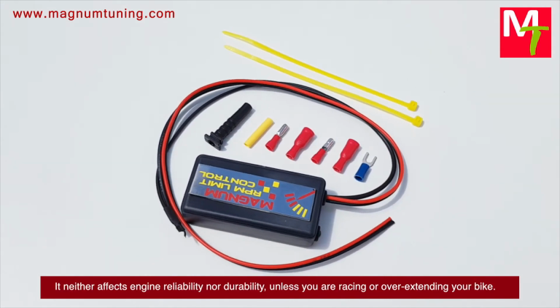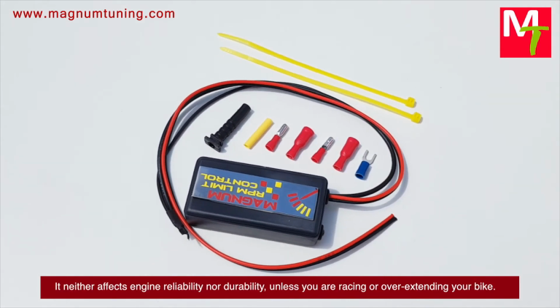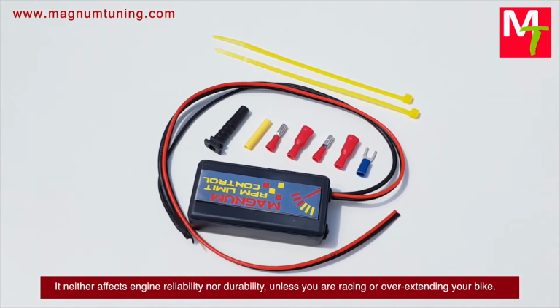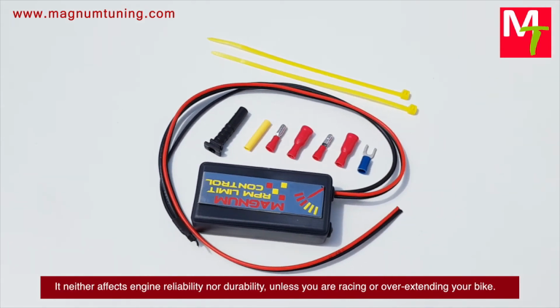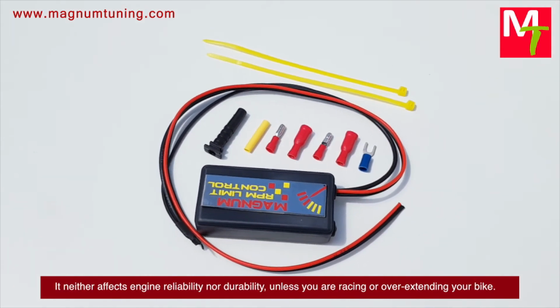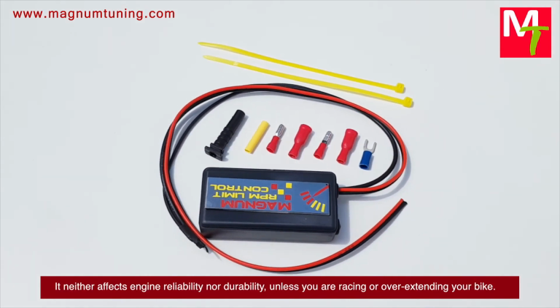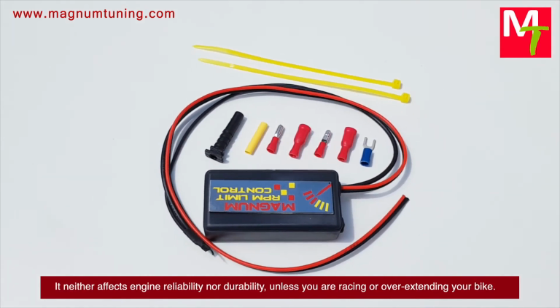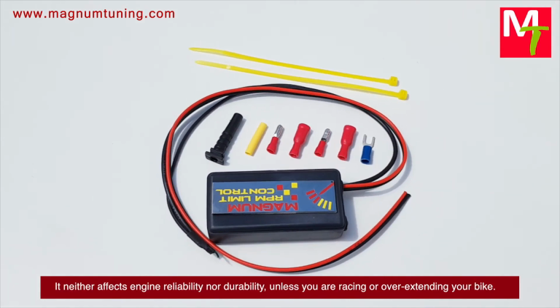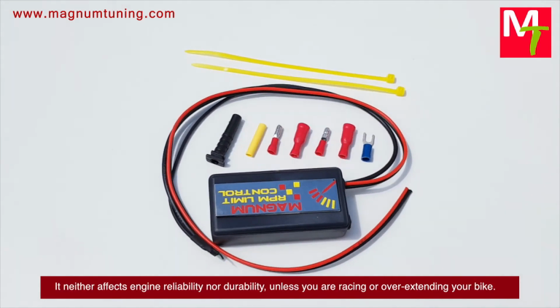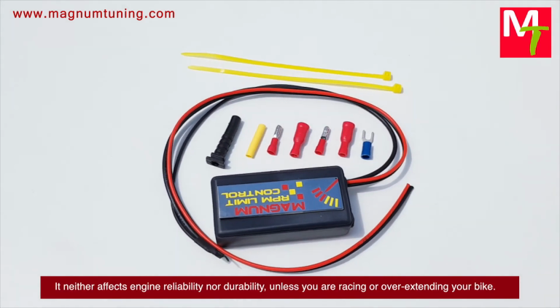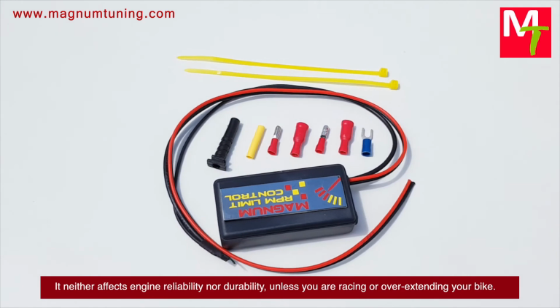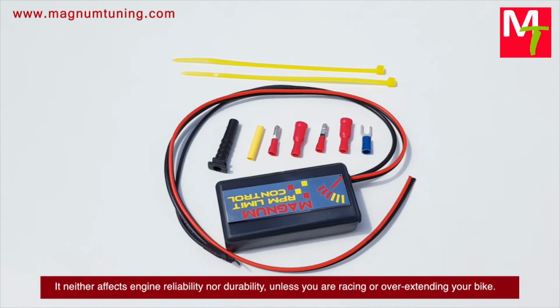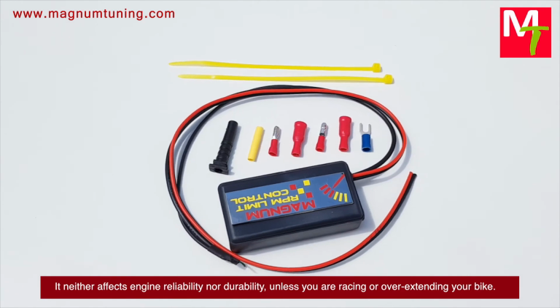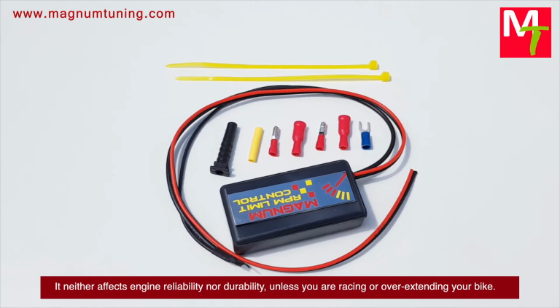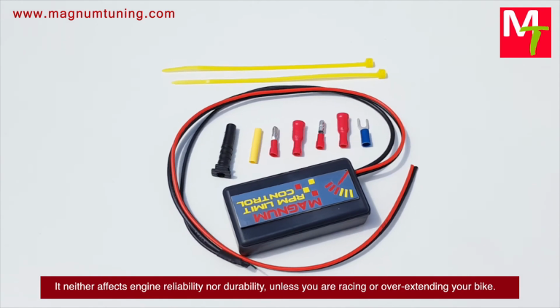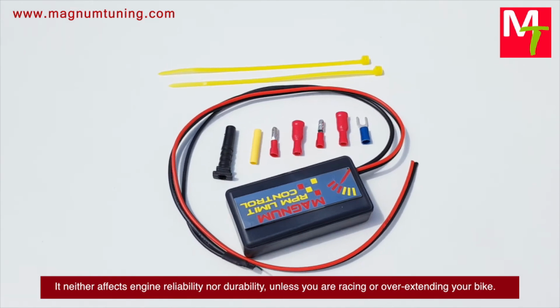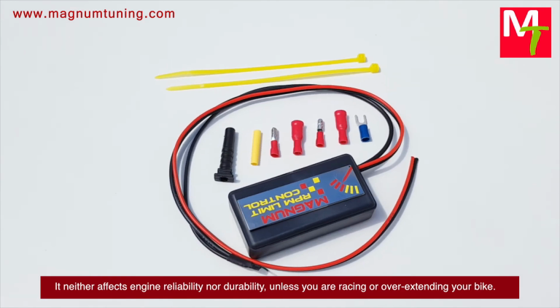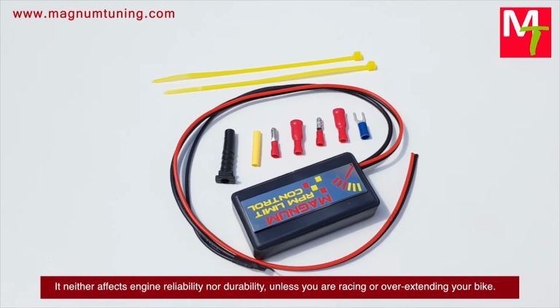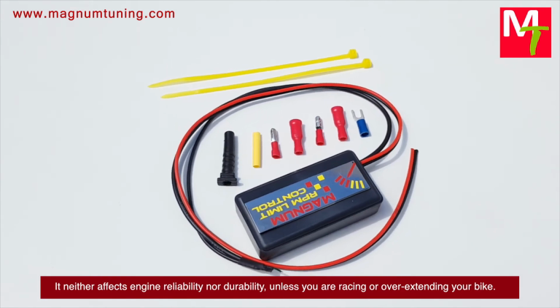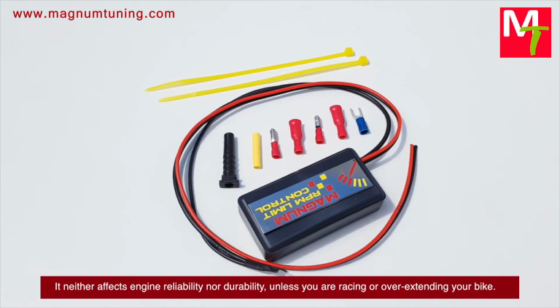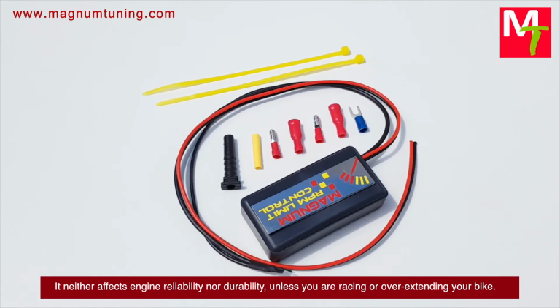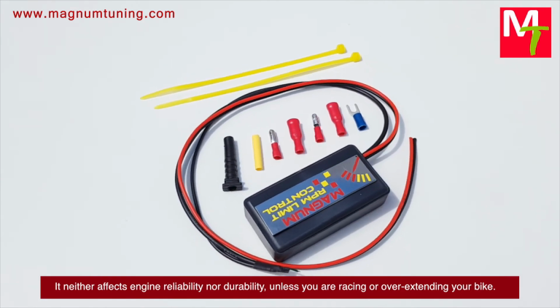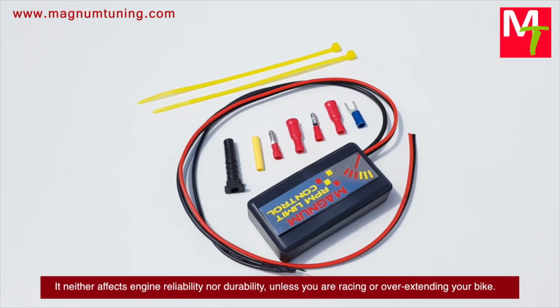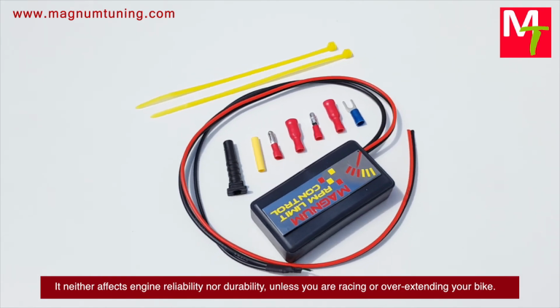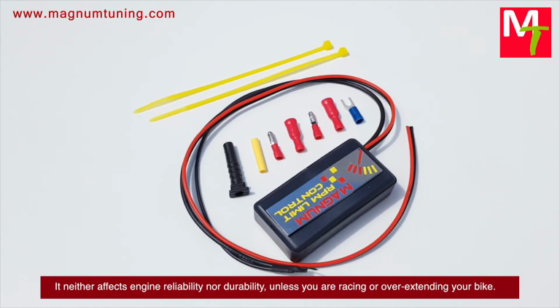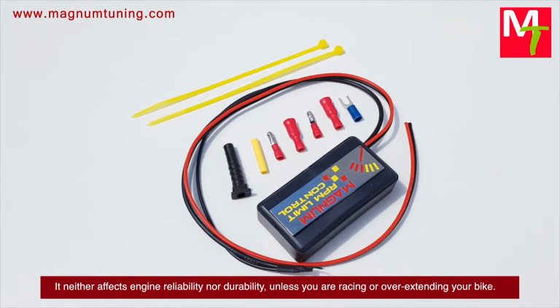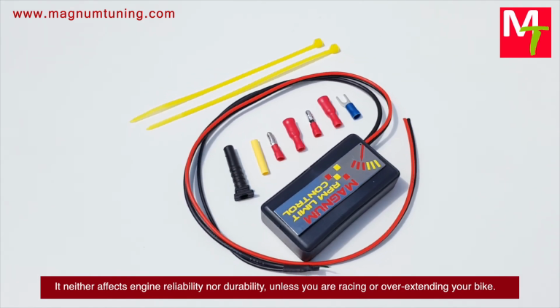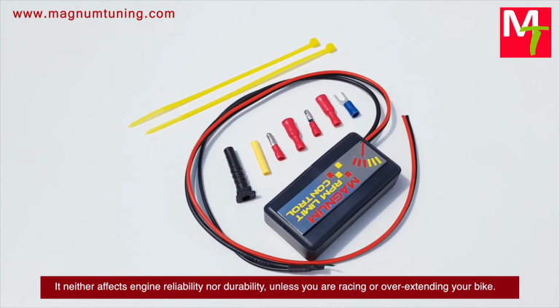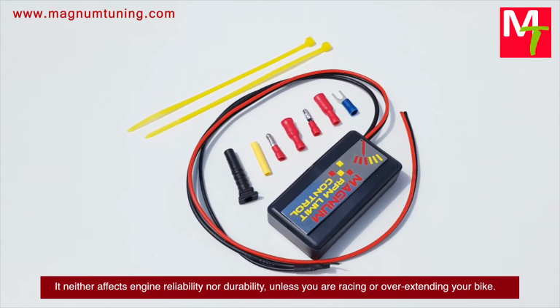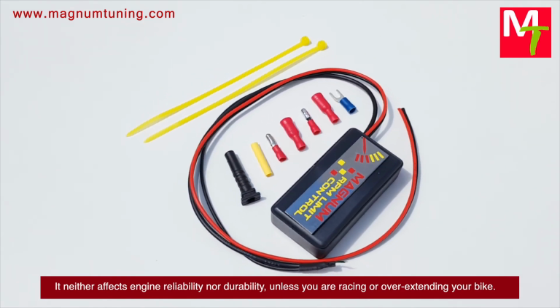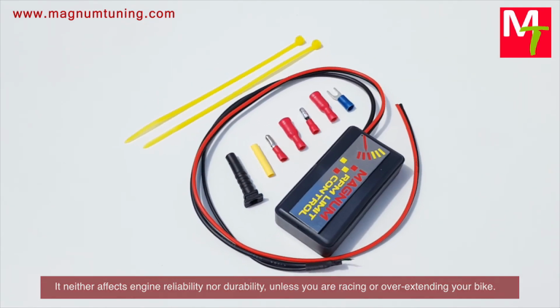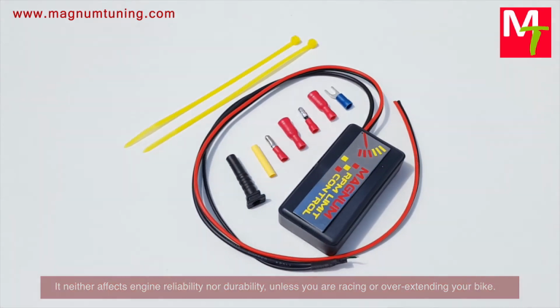It neither affects engine reliability nor durability, unless you're racing or overextending your bike.